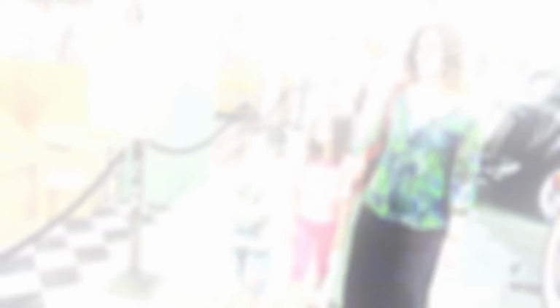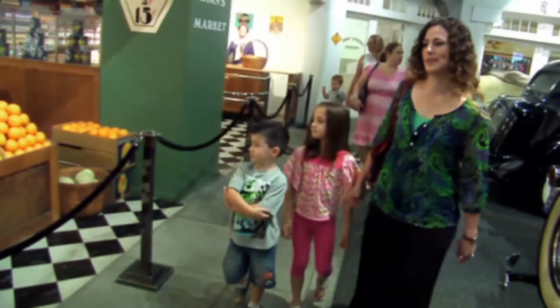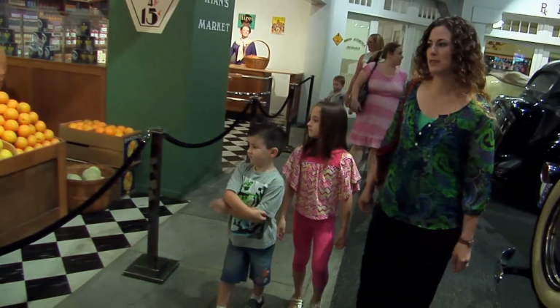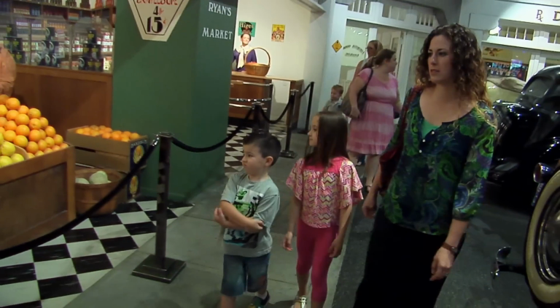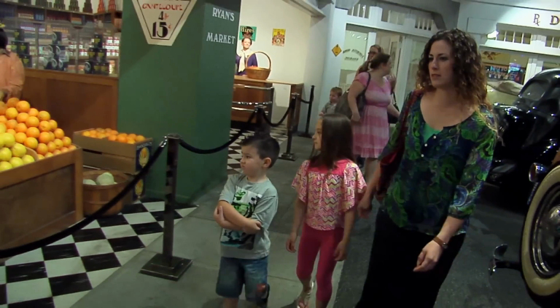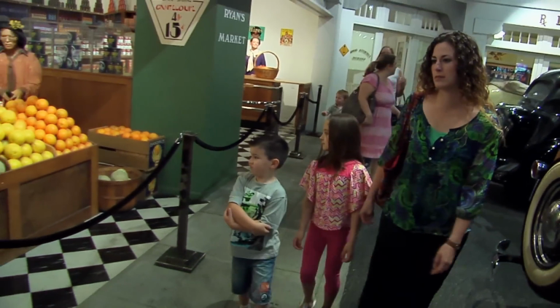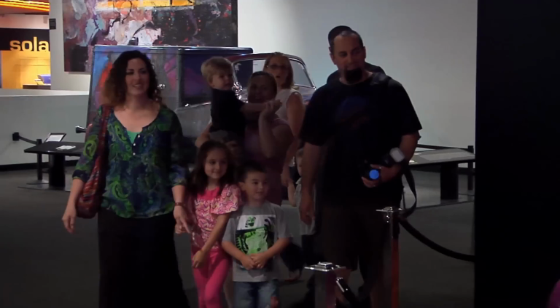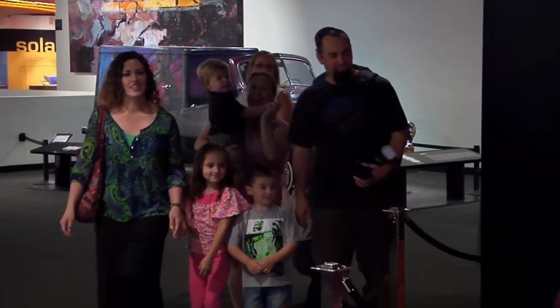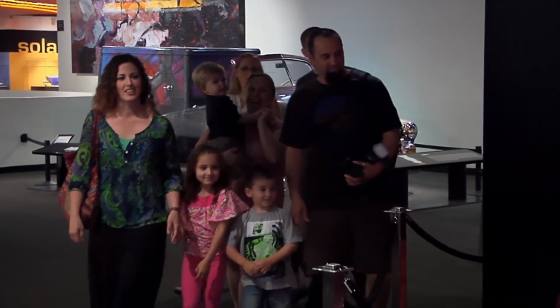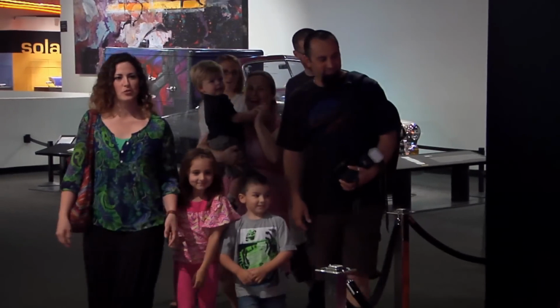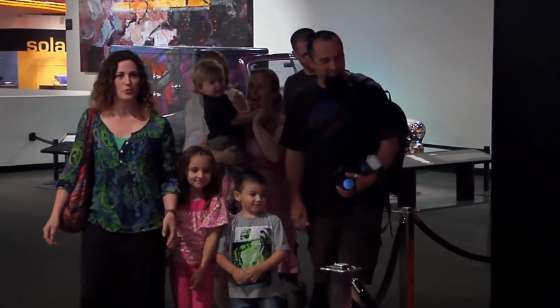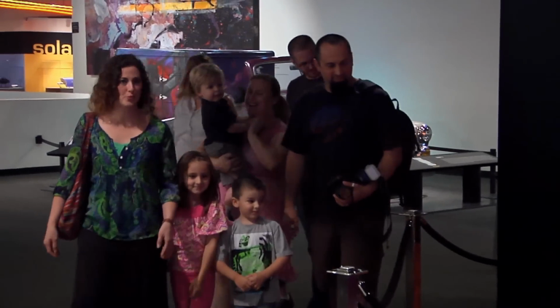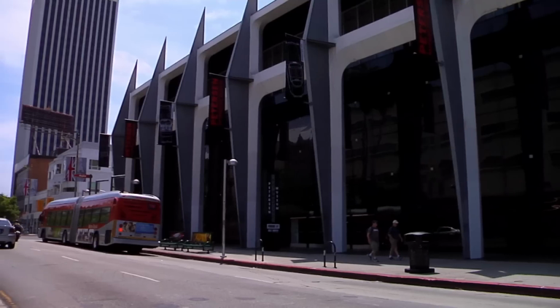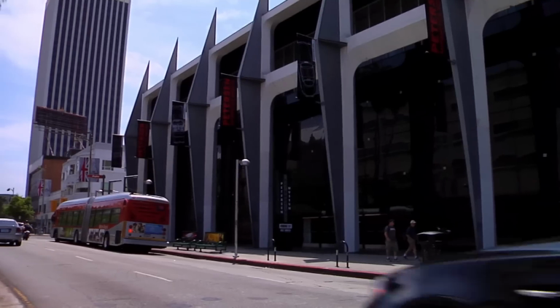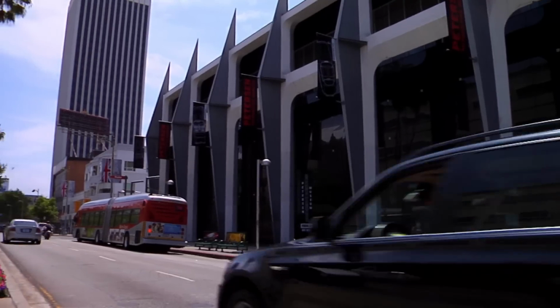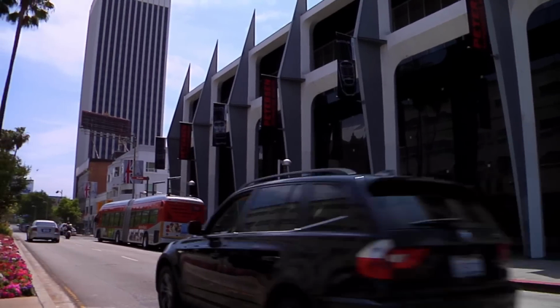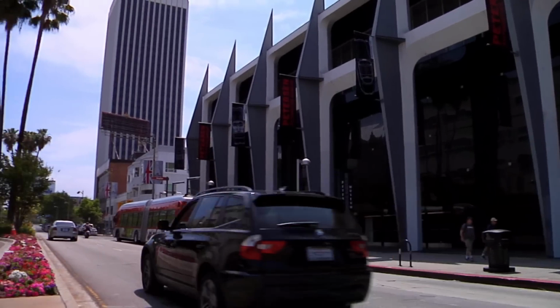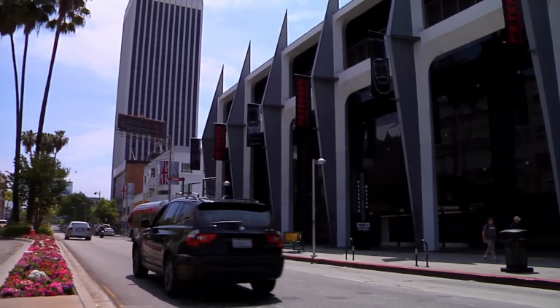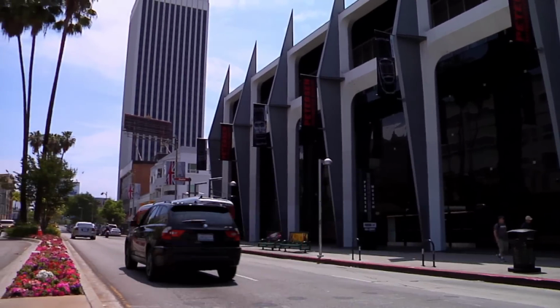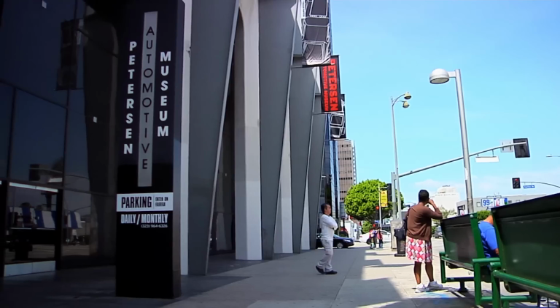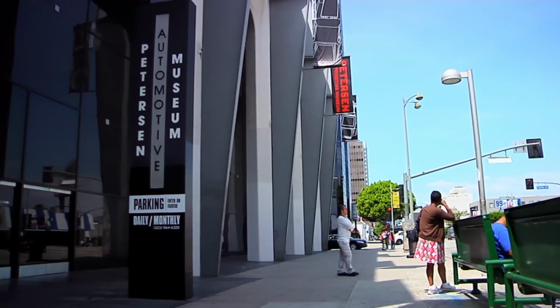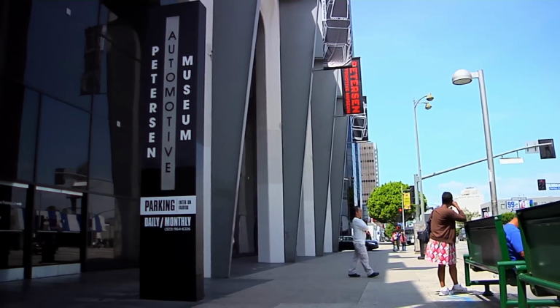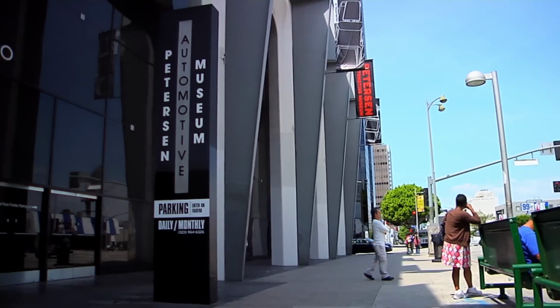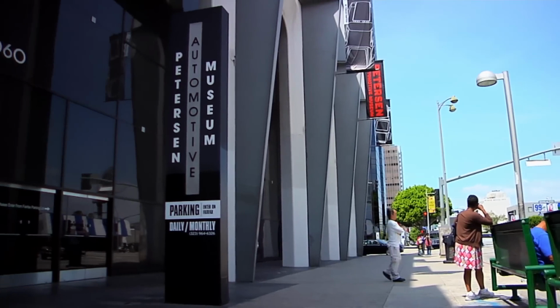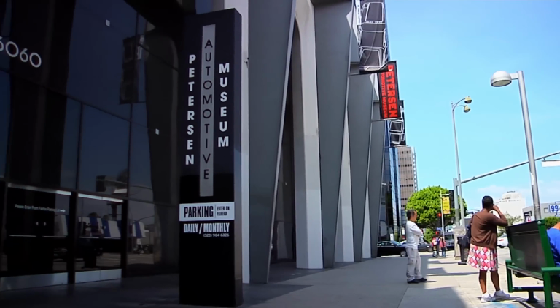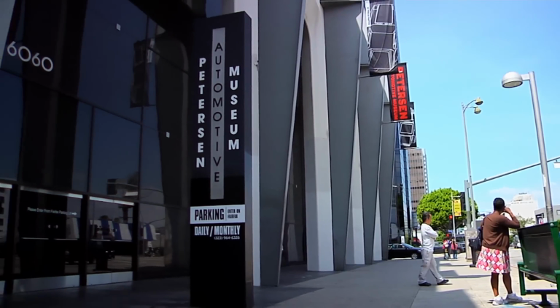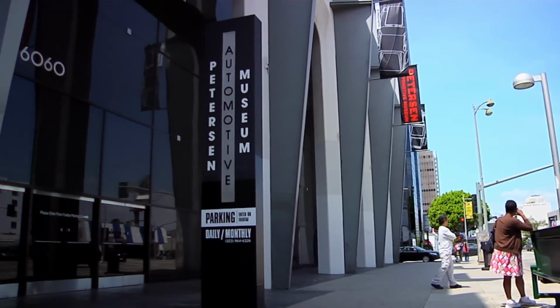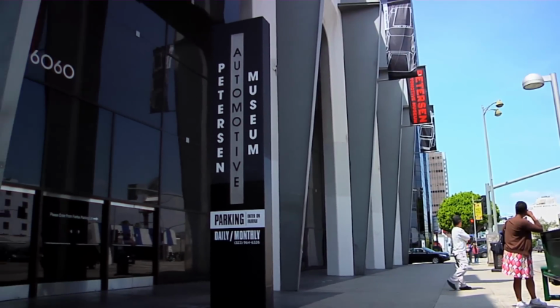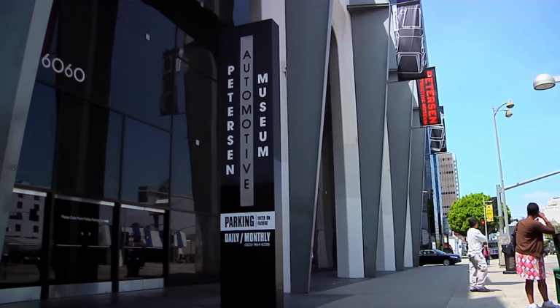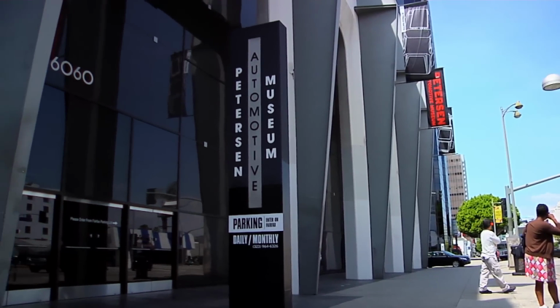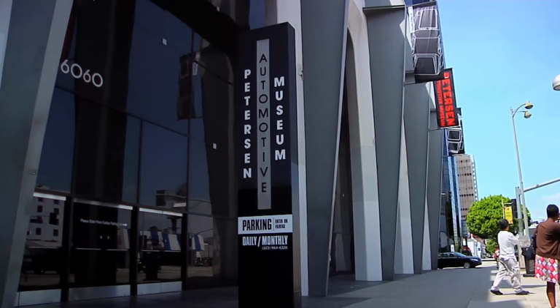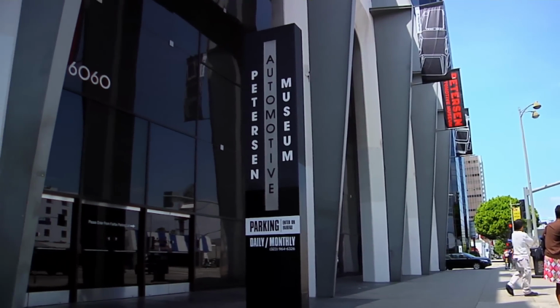If your family appreciates cars, you'll want to drive down to the Peterson Automotive Museum.